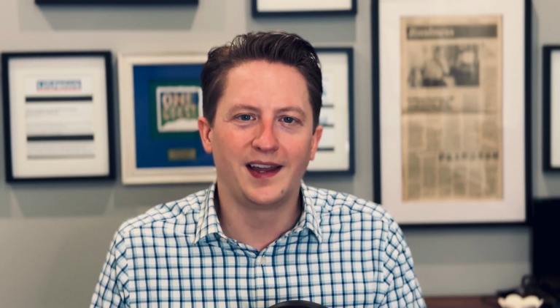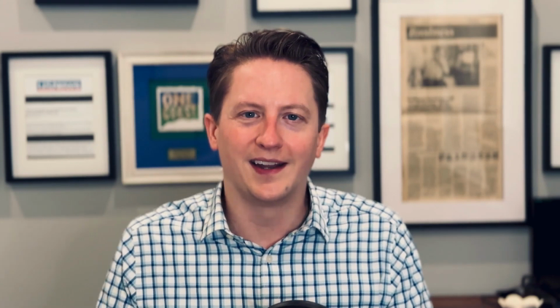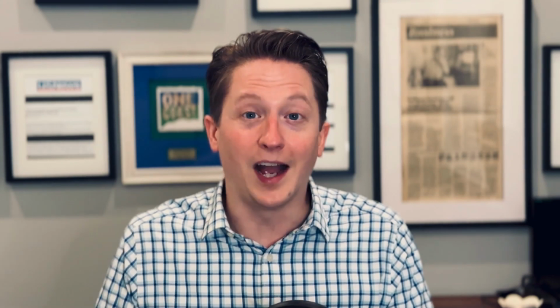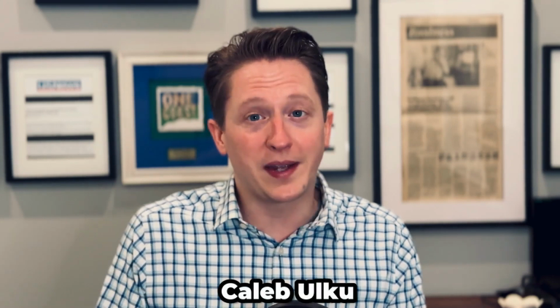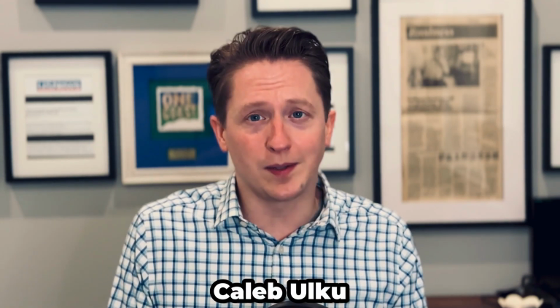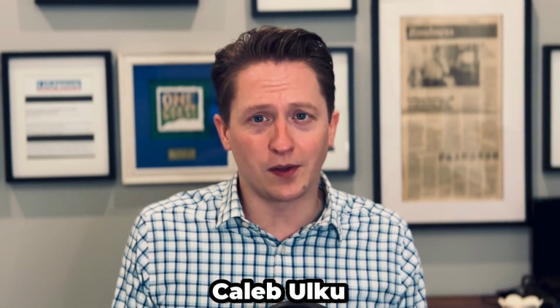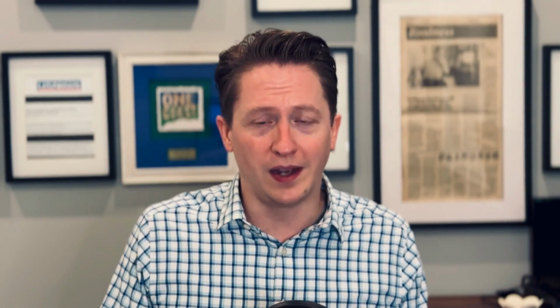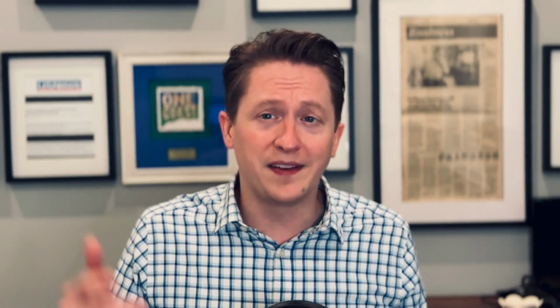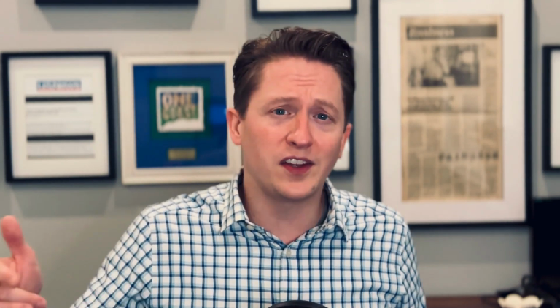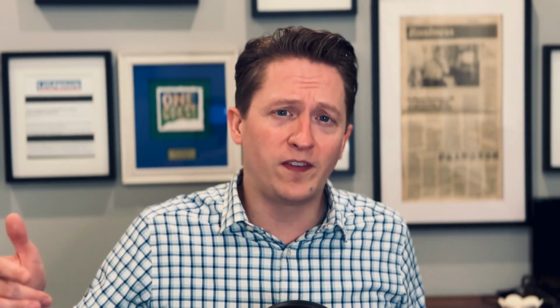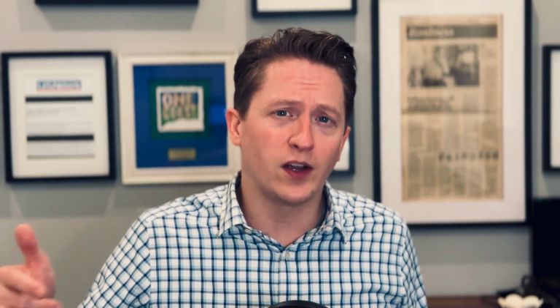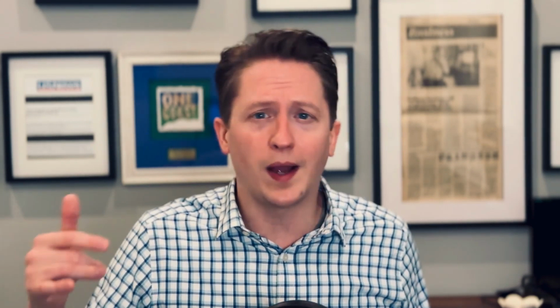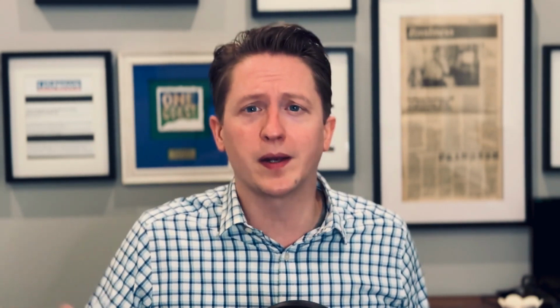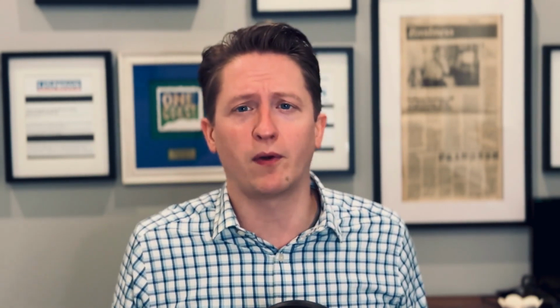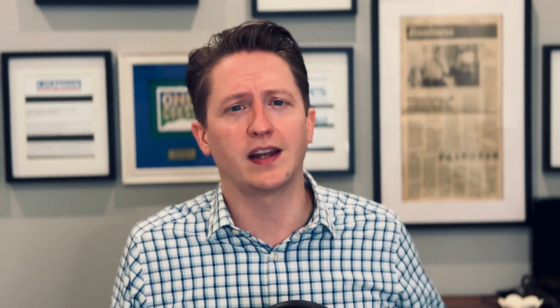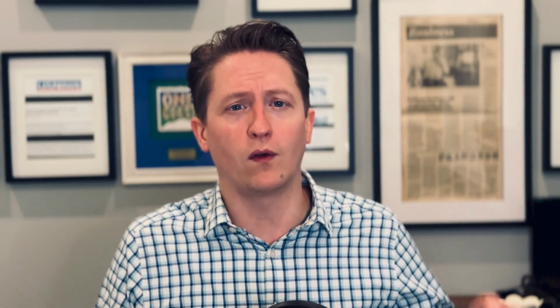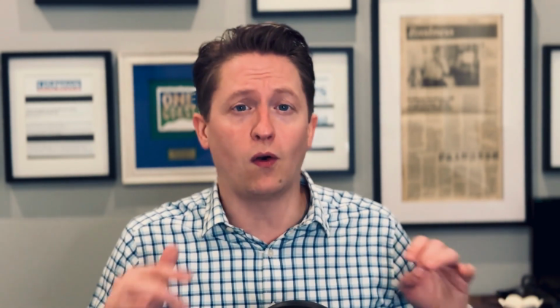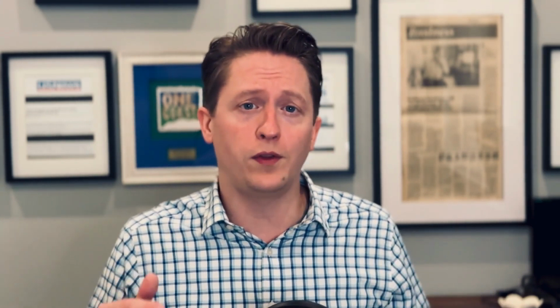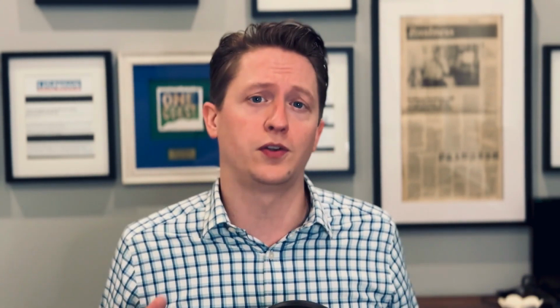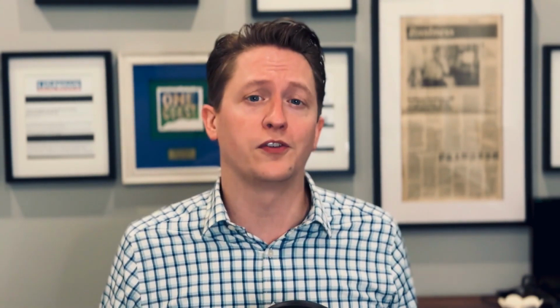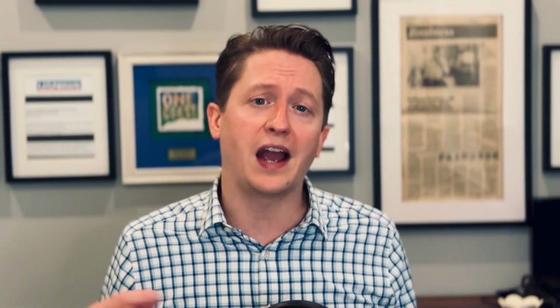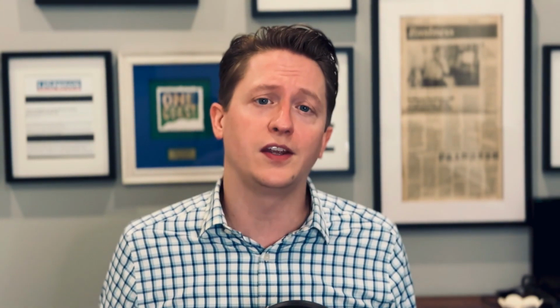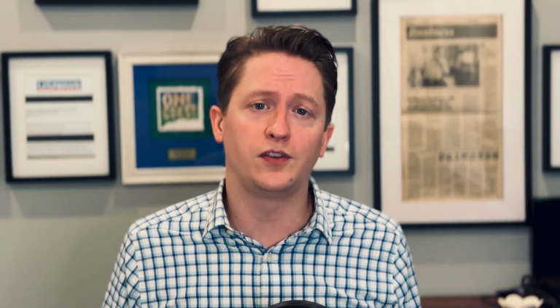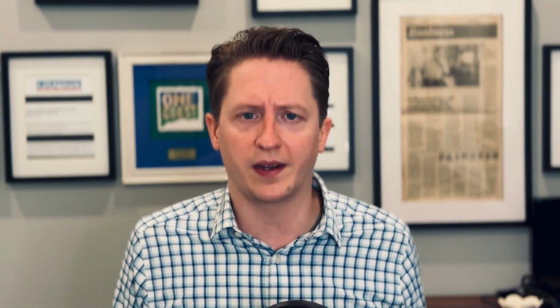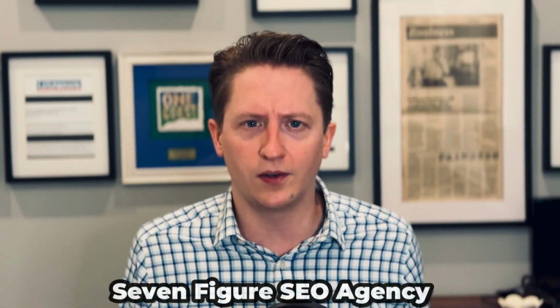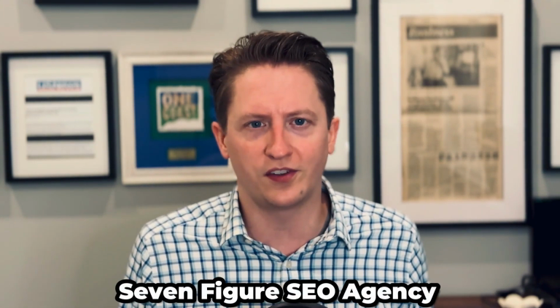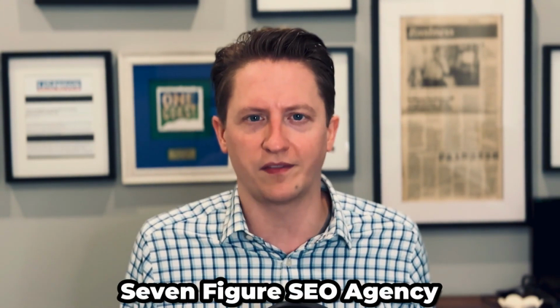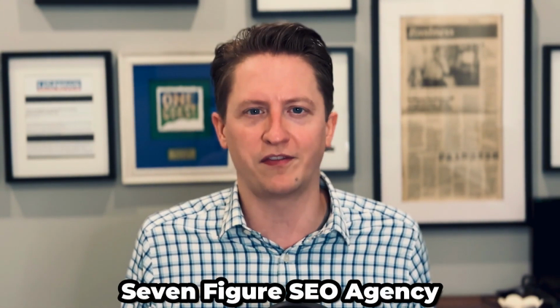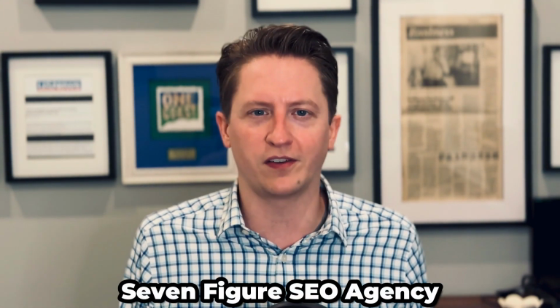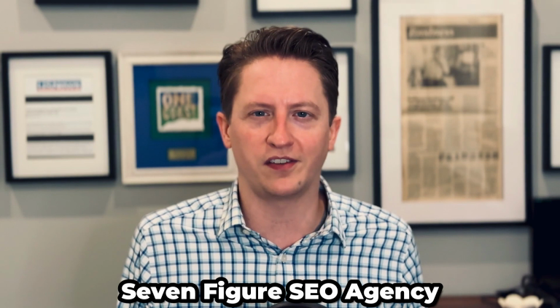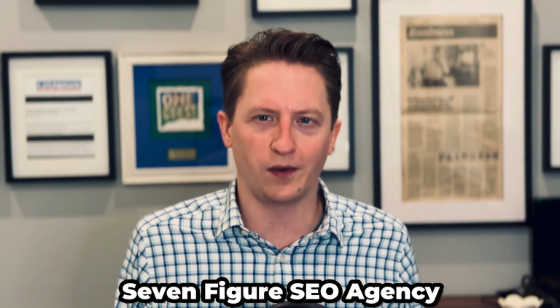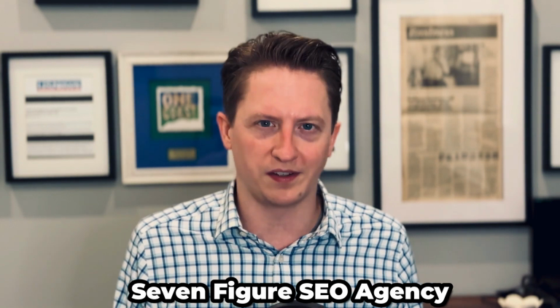Hey, I'm Caleb Elku, and in this video I'm going to break down all the tools I use at my own seven-figure SEO agency.